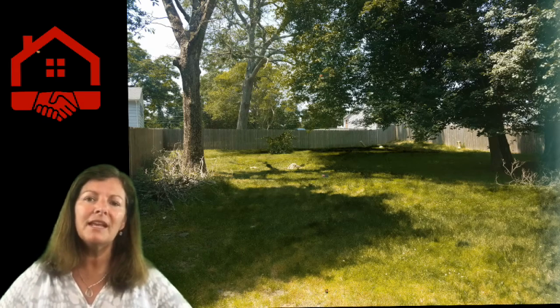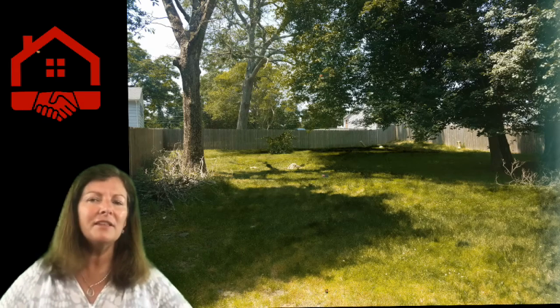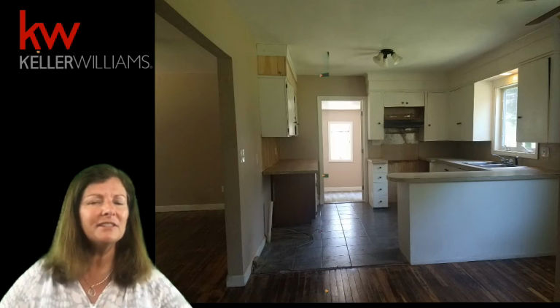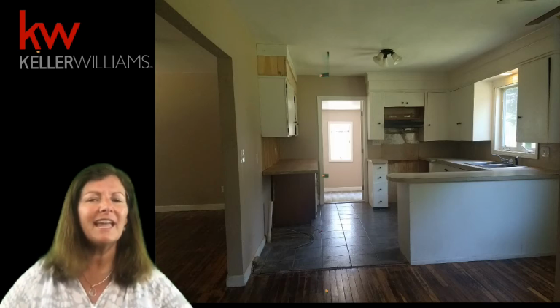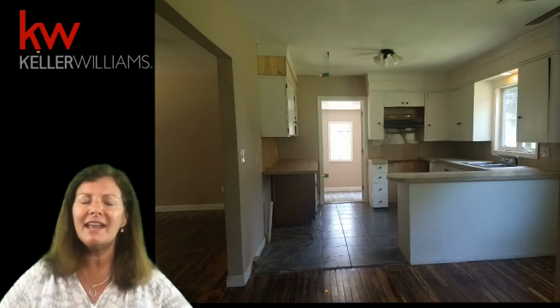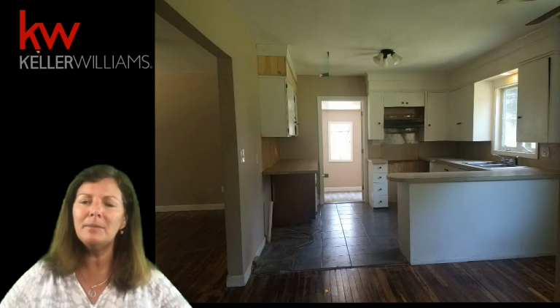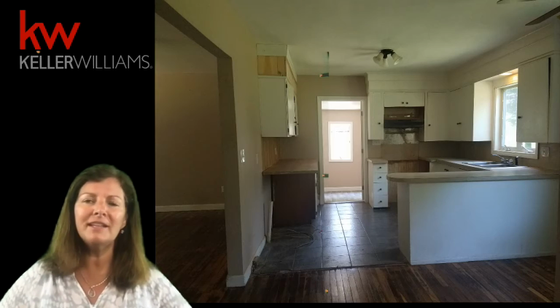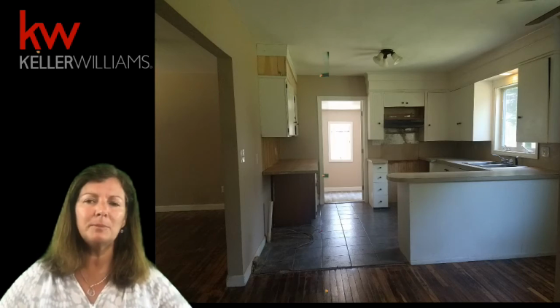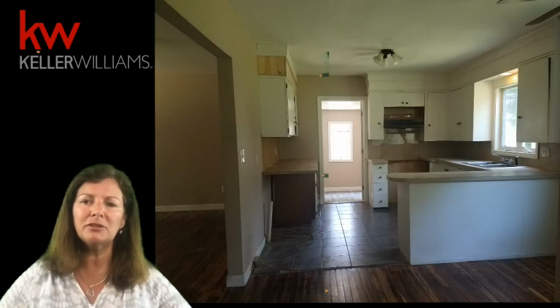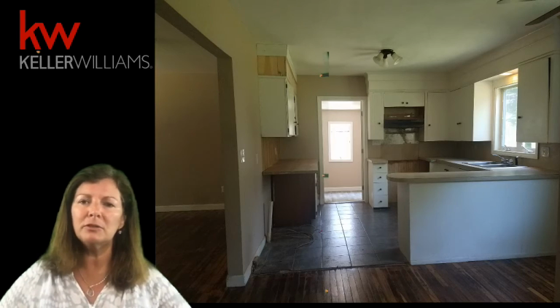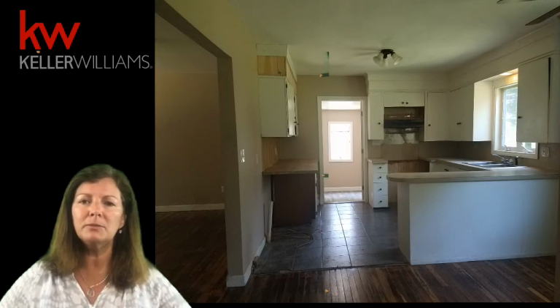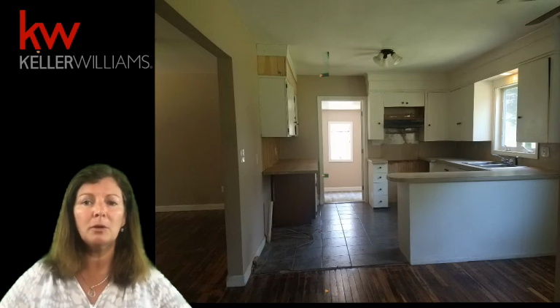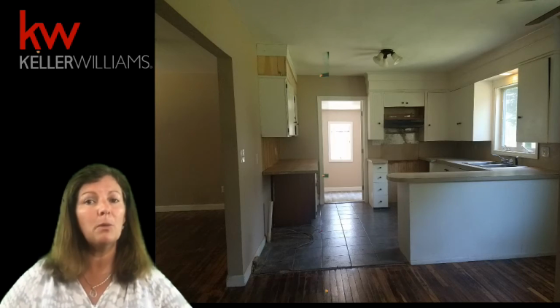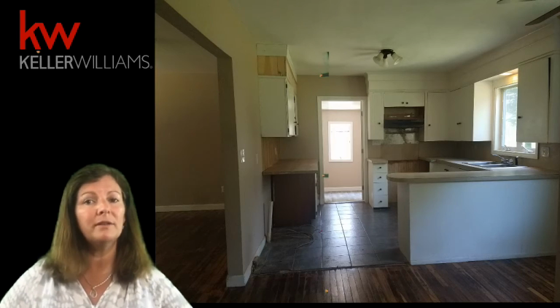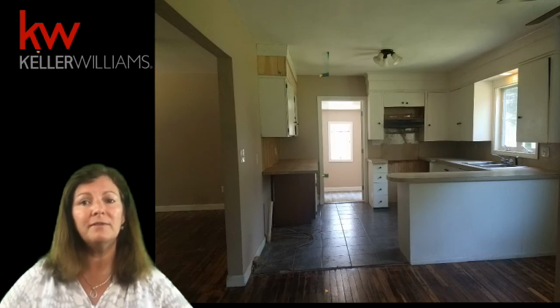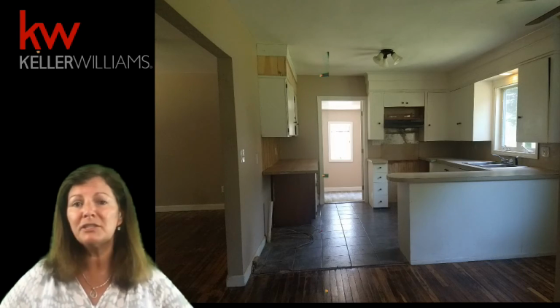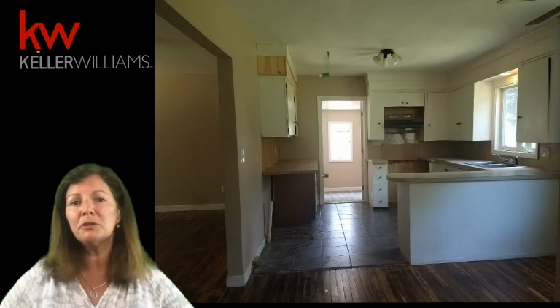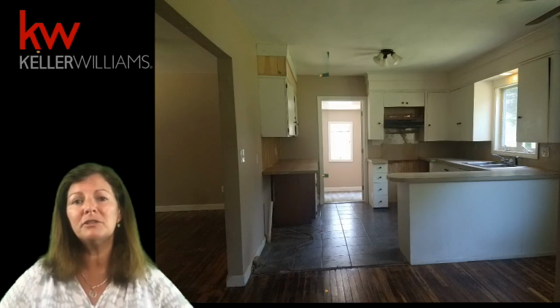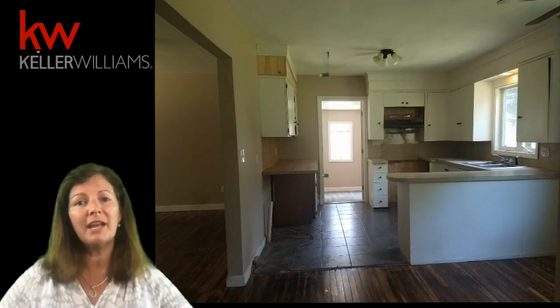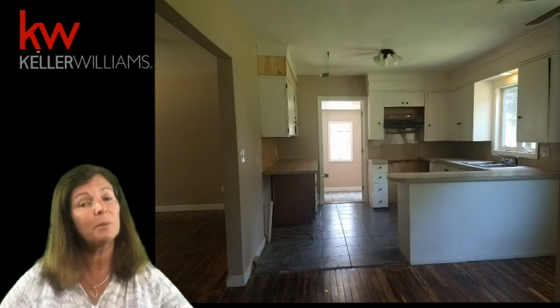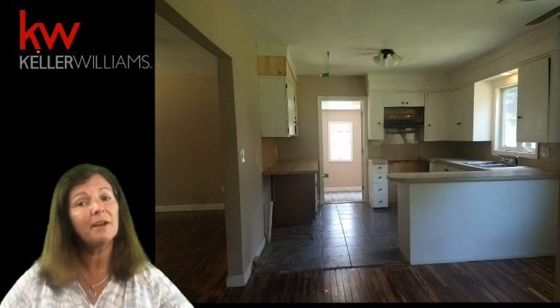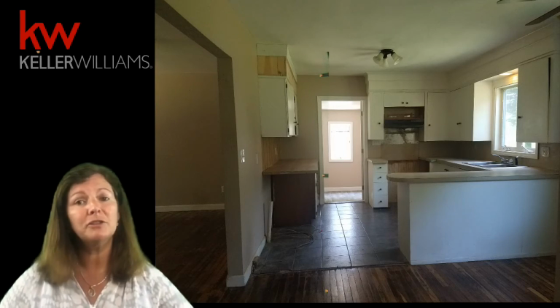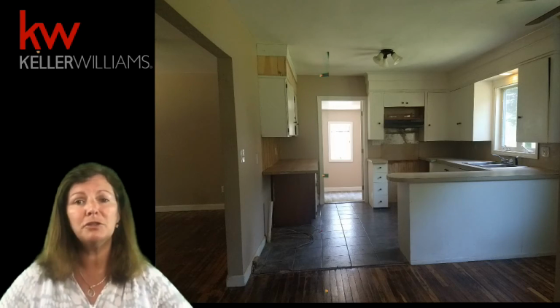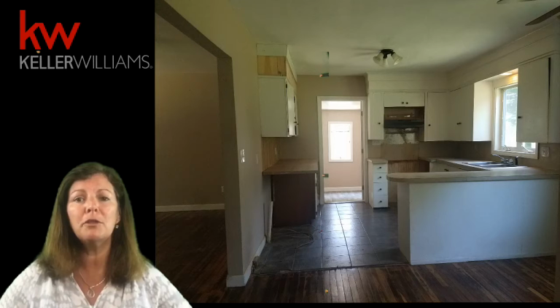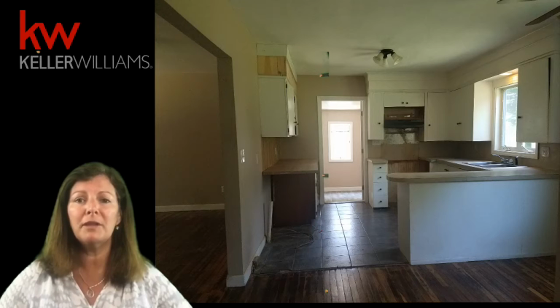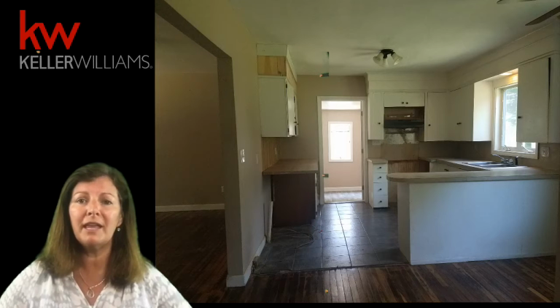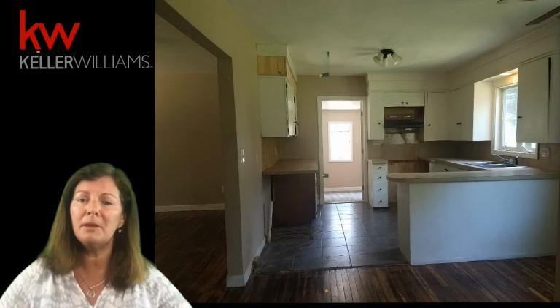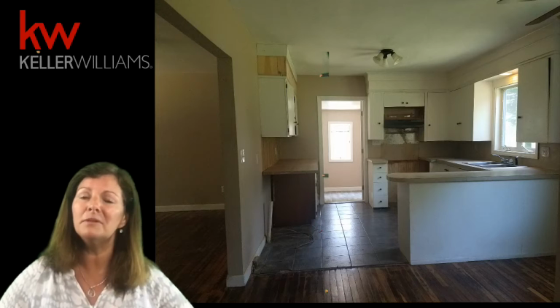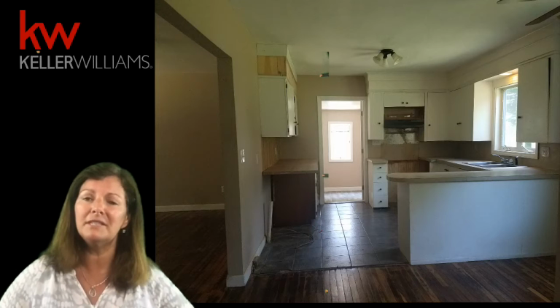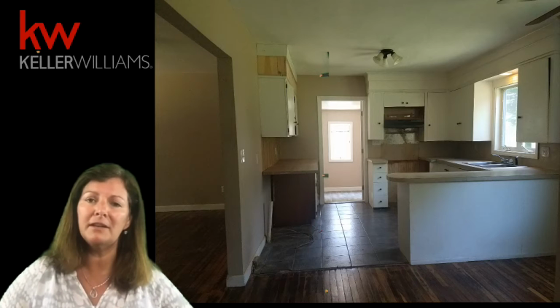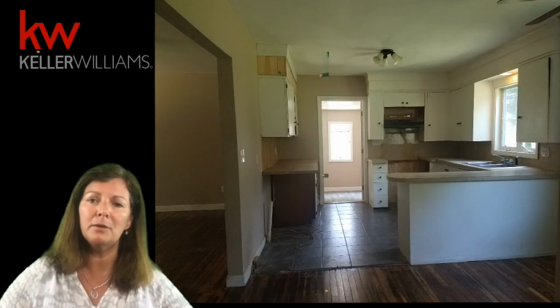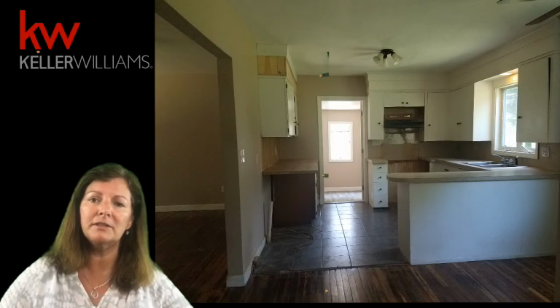This is a handyman special, so I want investors, cash buyers, and 203k people to take notice.